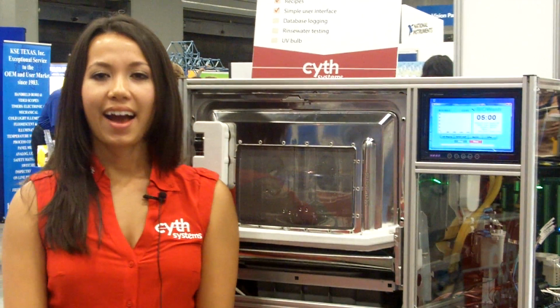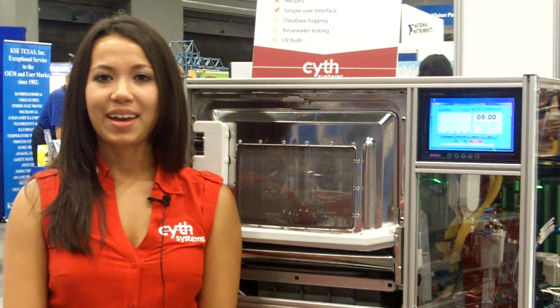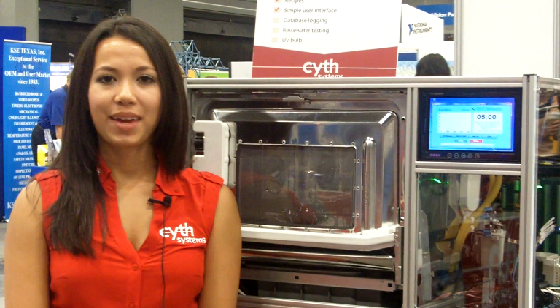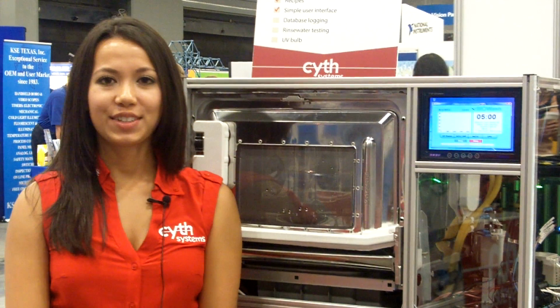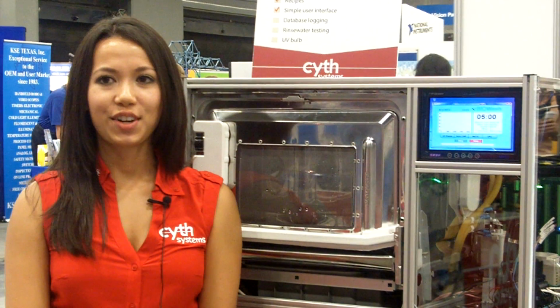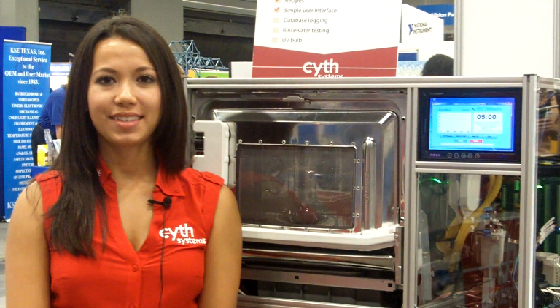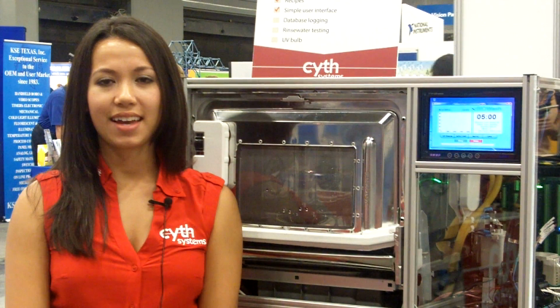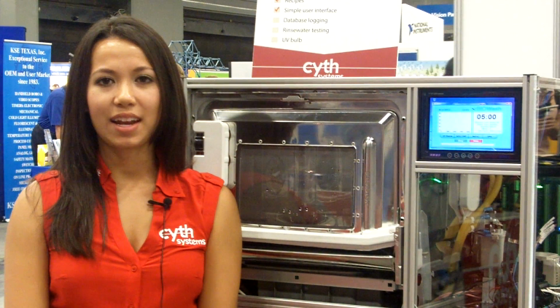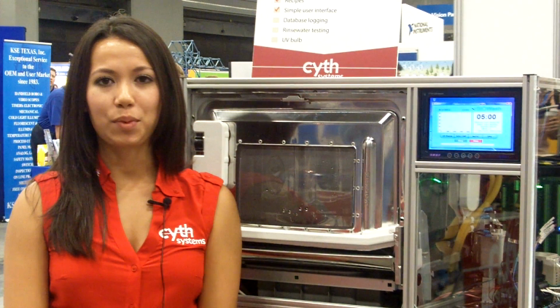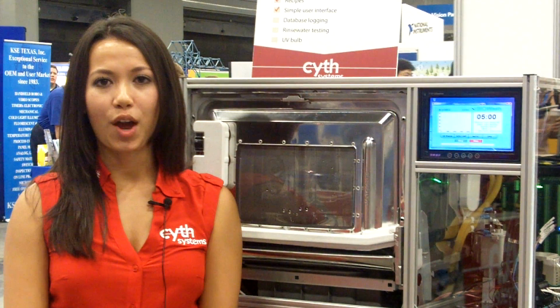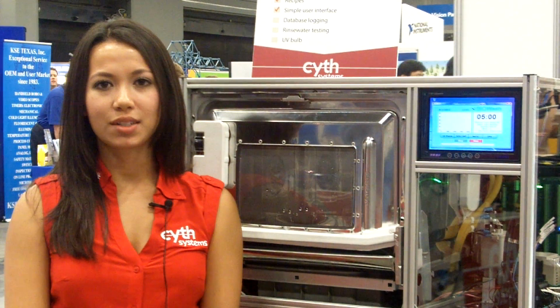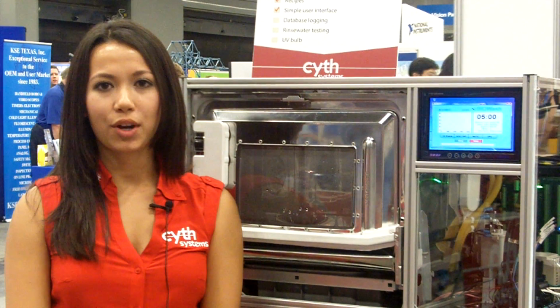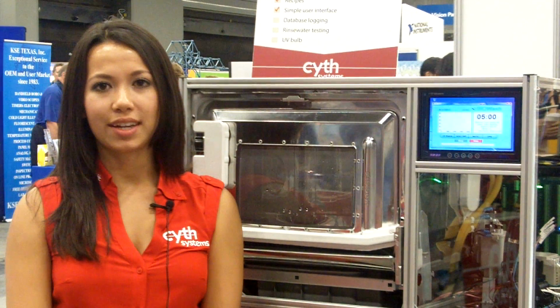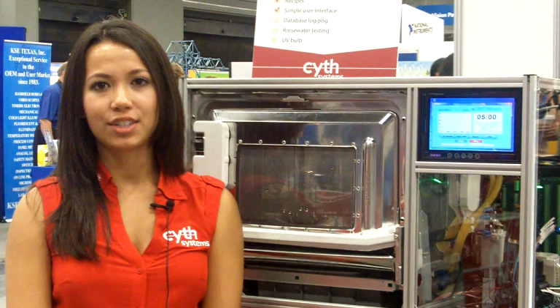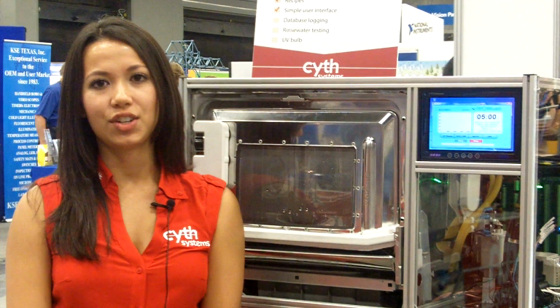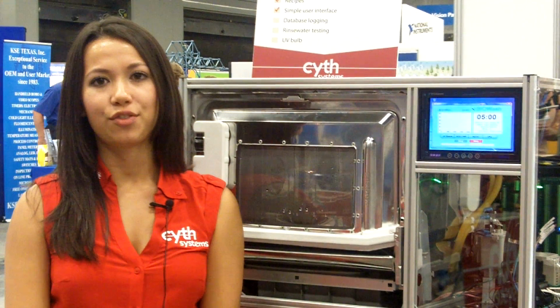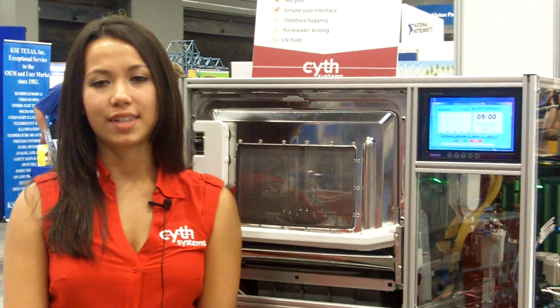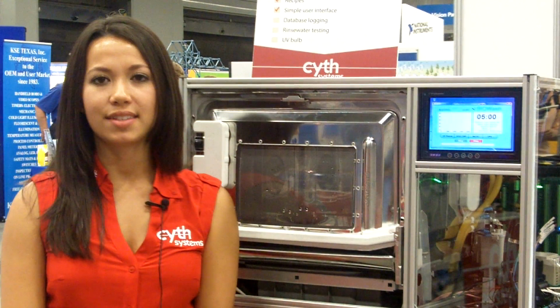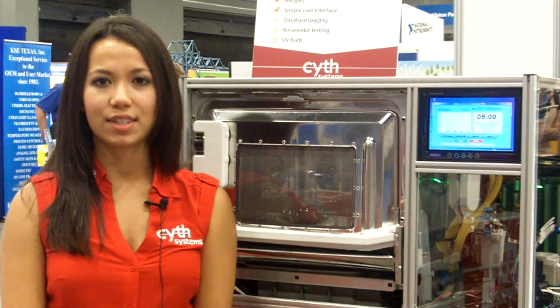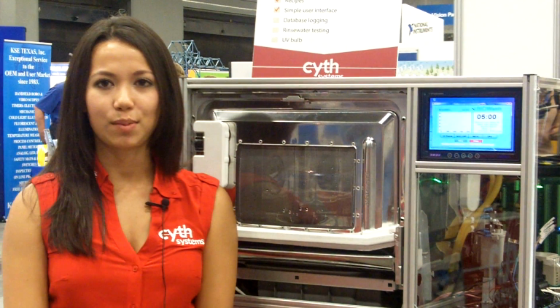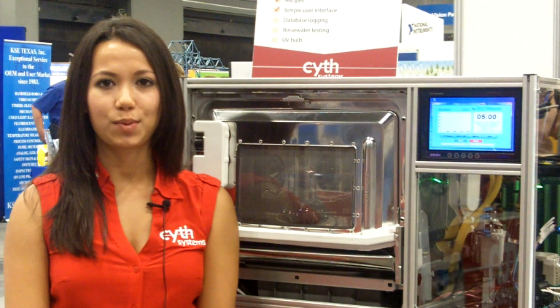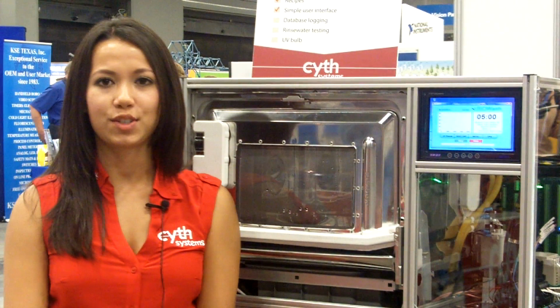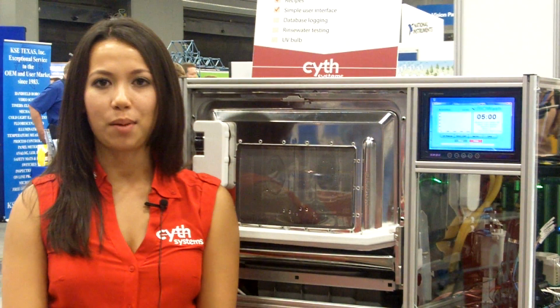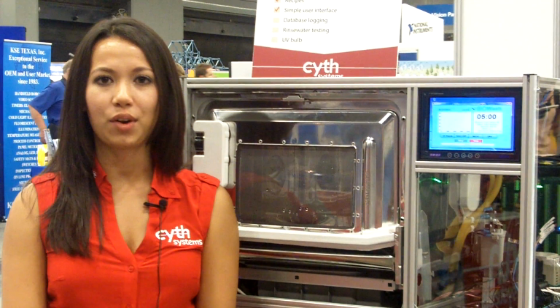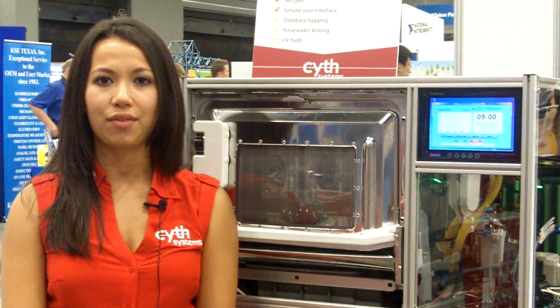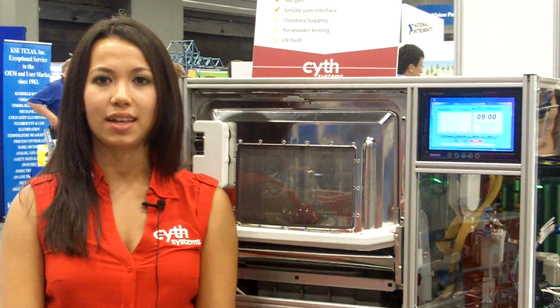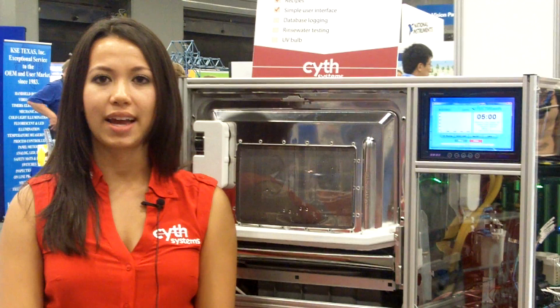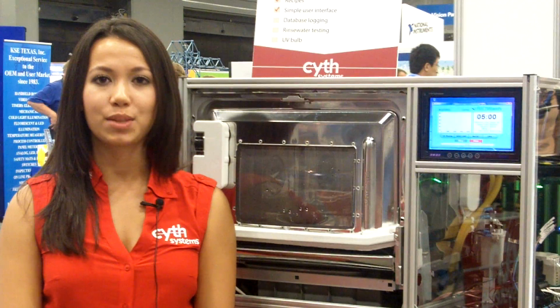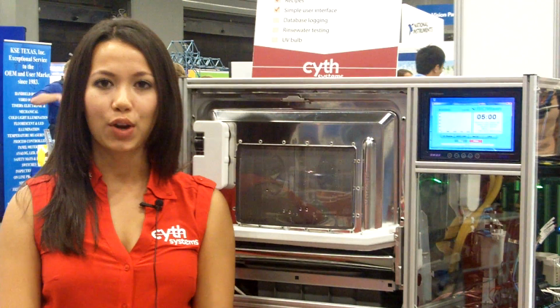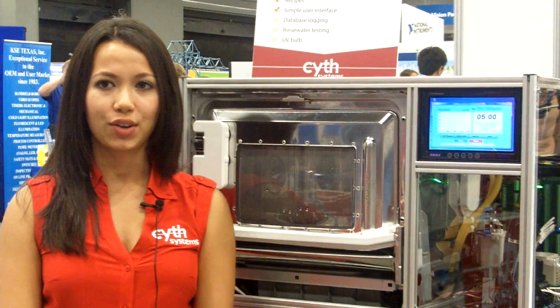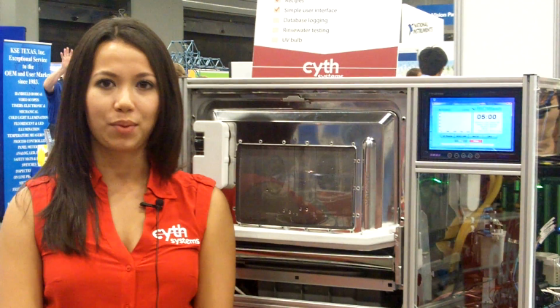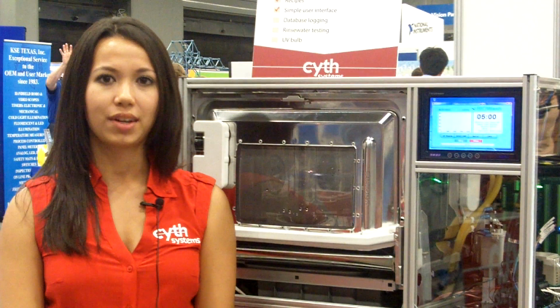Hi, I'm Candice Garcia, and I'm the product marketing engineer for Scythe Systems, which is a member of the Alliance Partner Network.